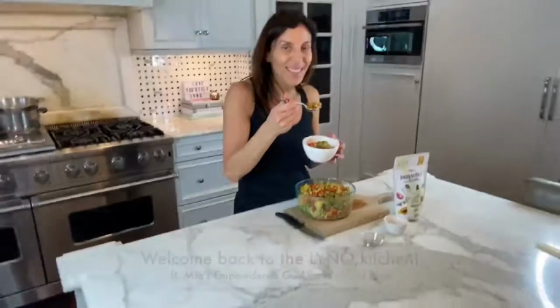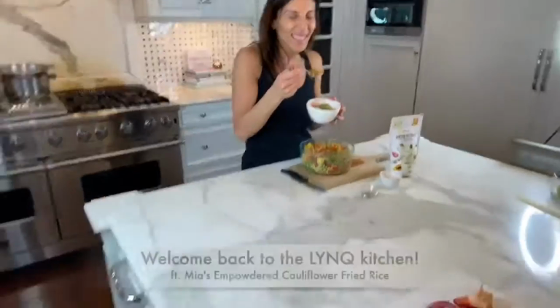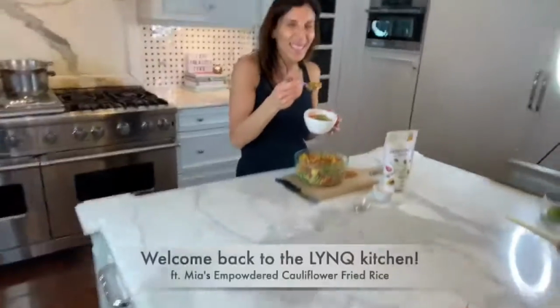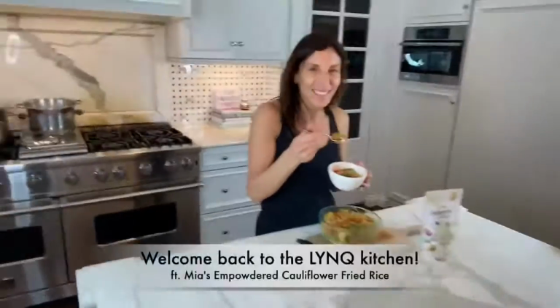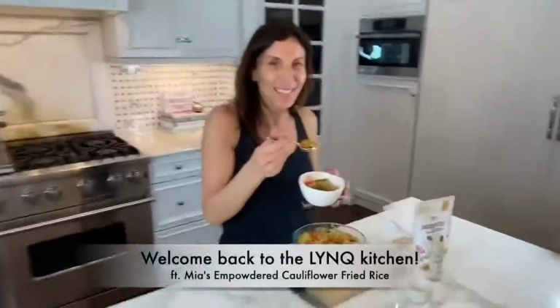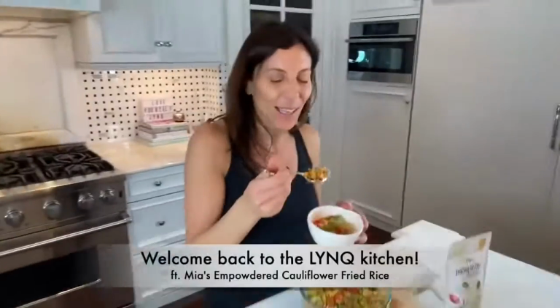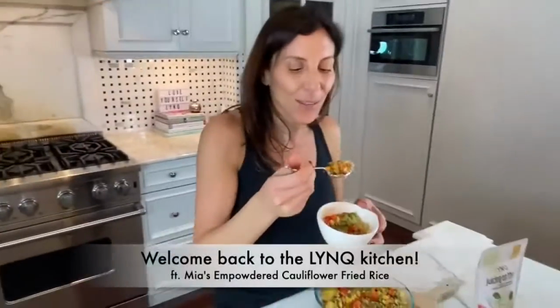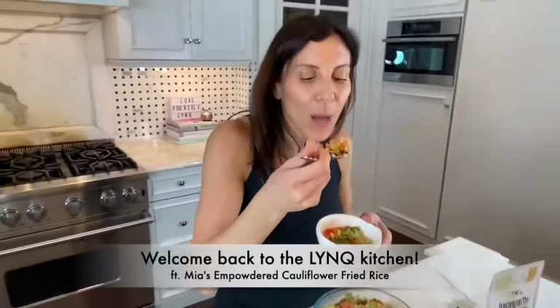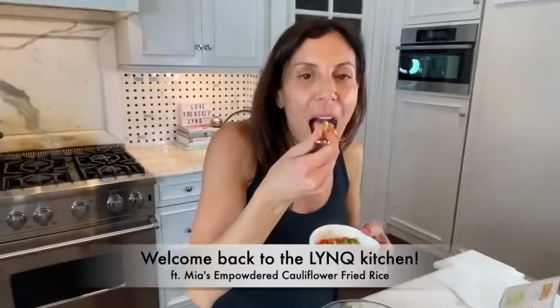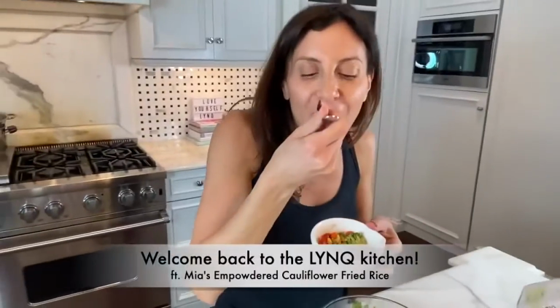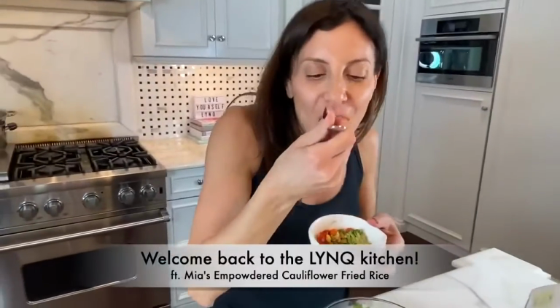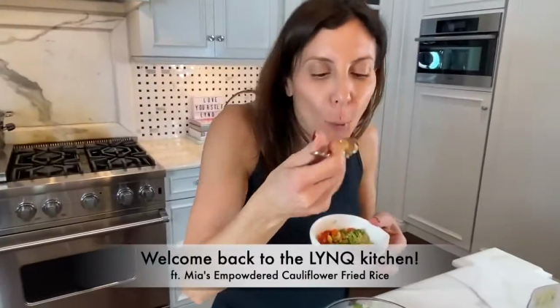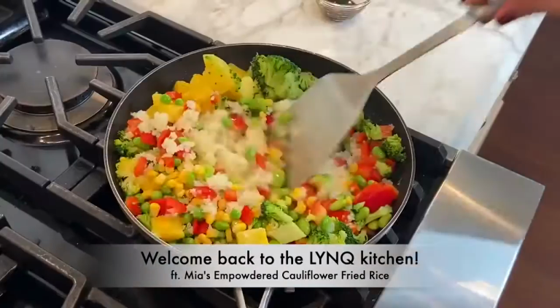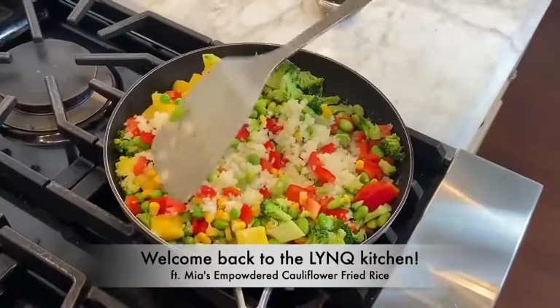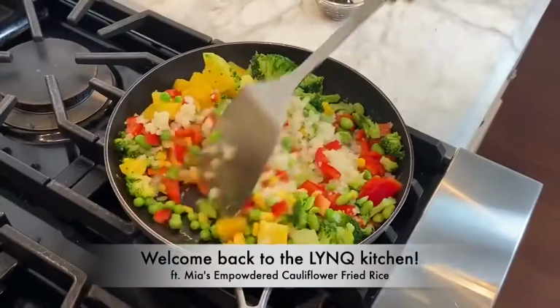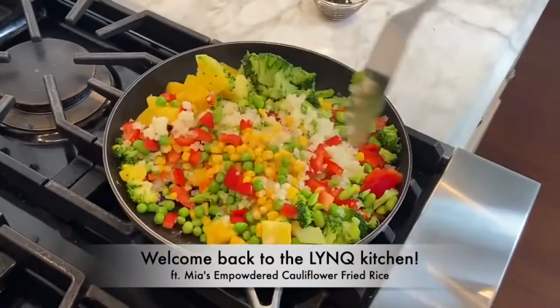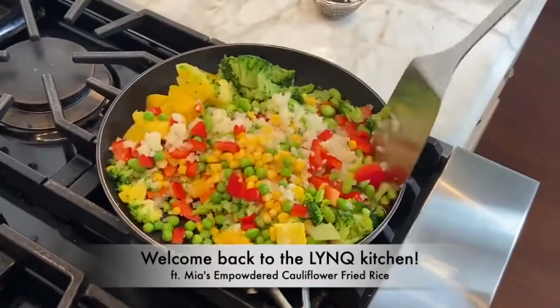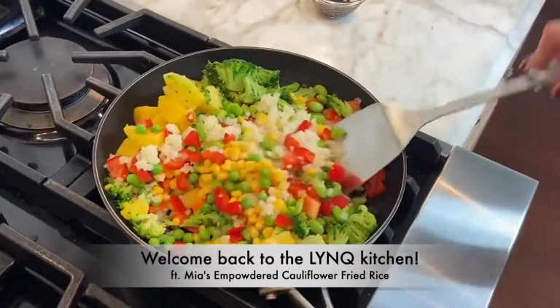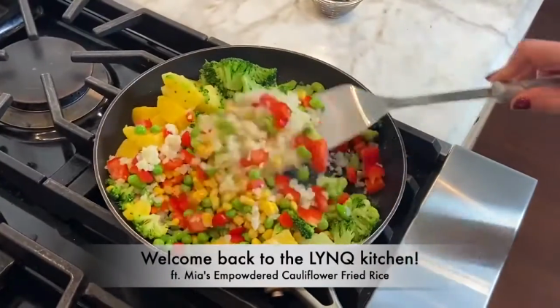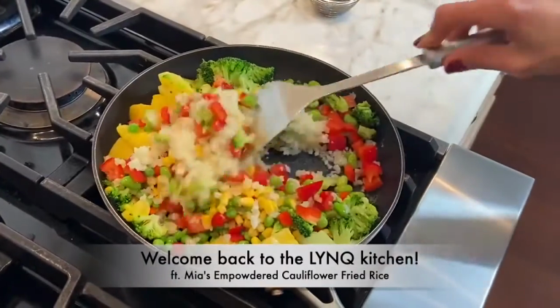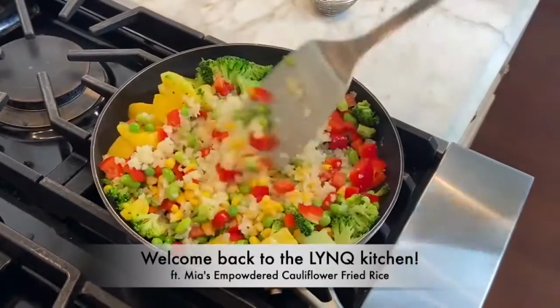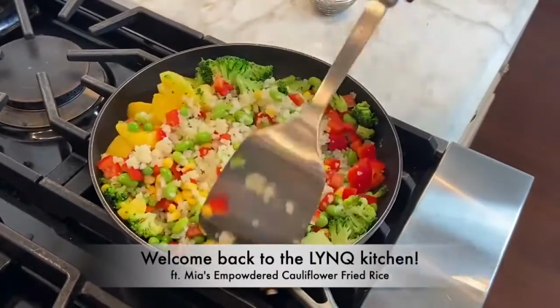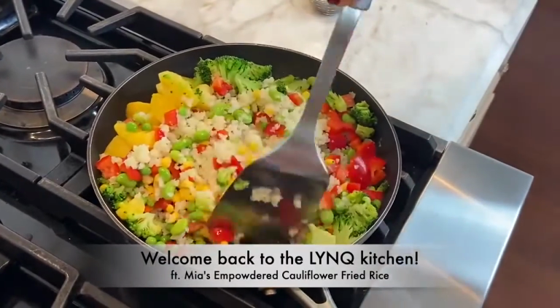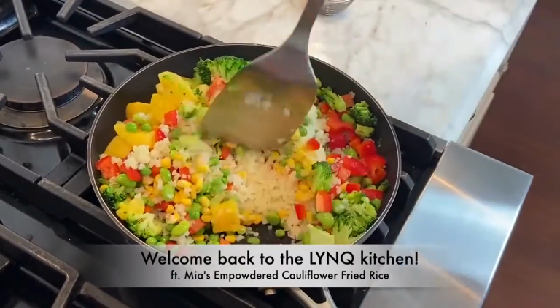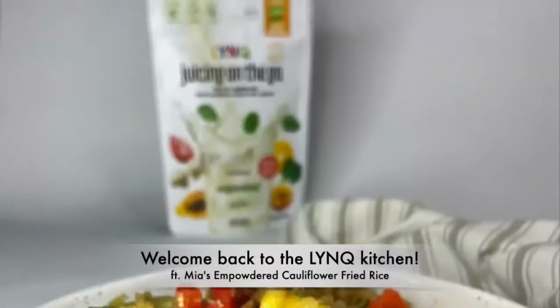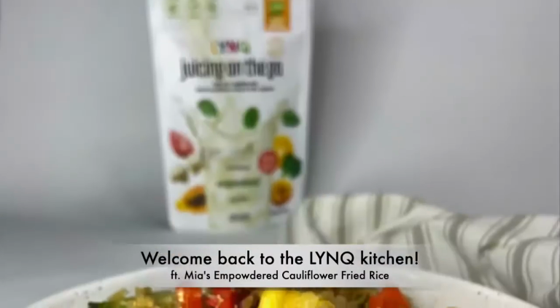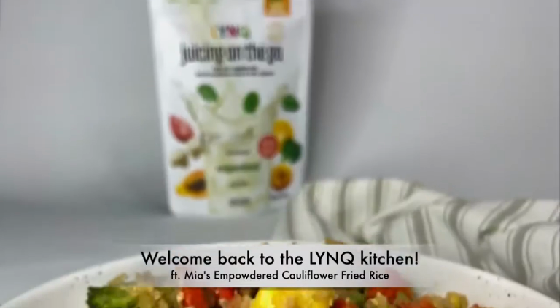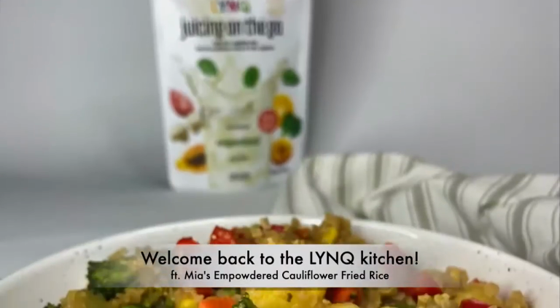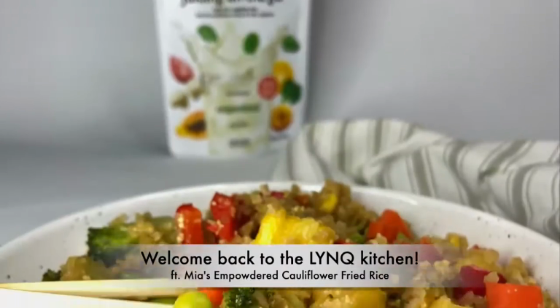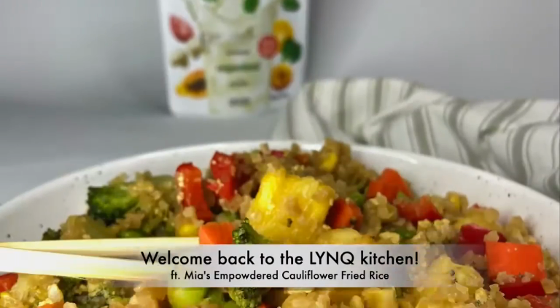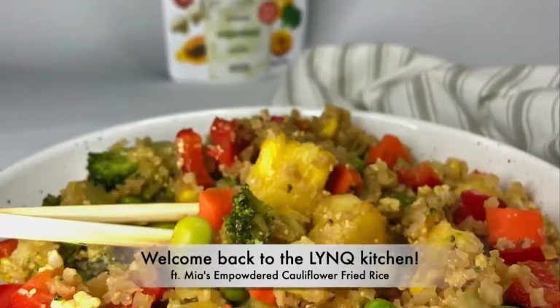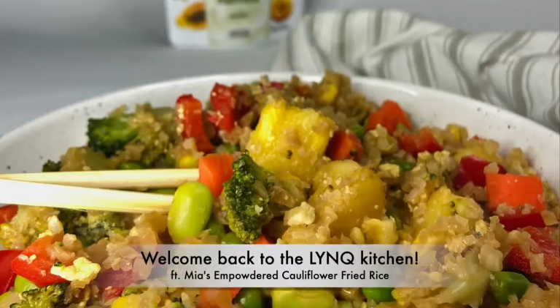Welcome to the Ling Kitchen. We are making fried rice, but instead of using rice, we are going to be using cauliflower.